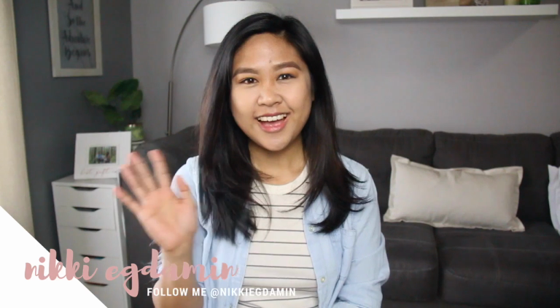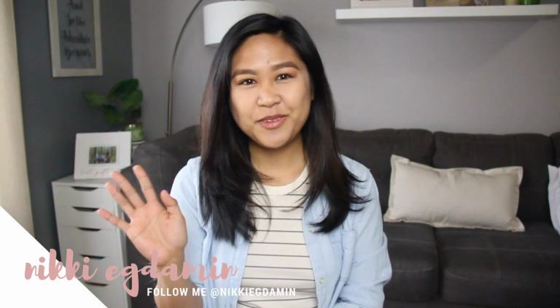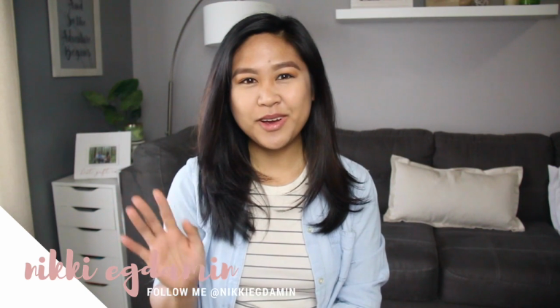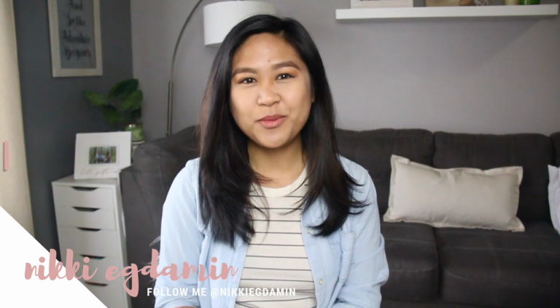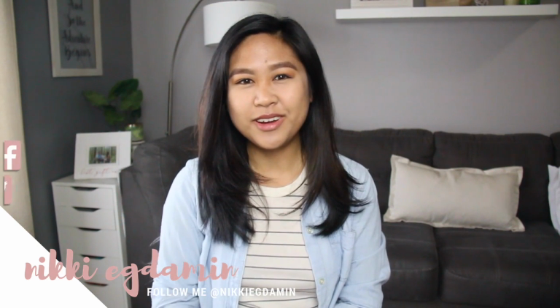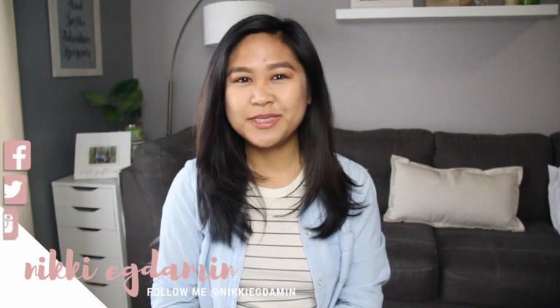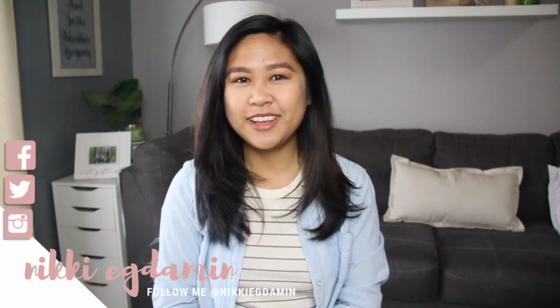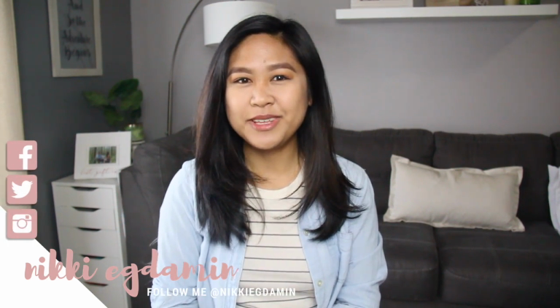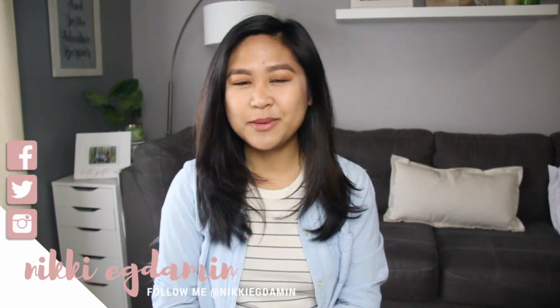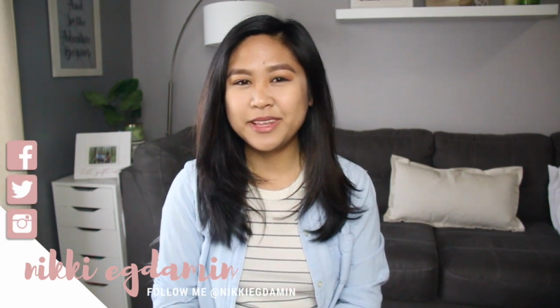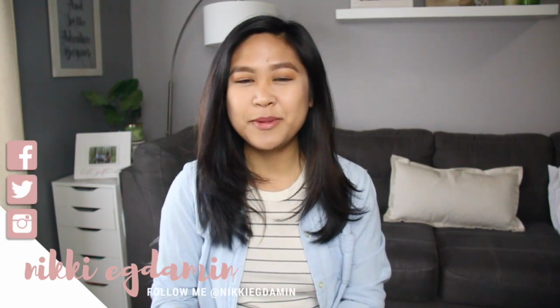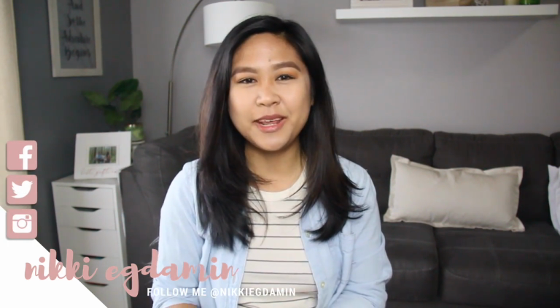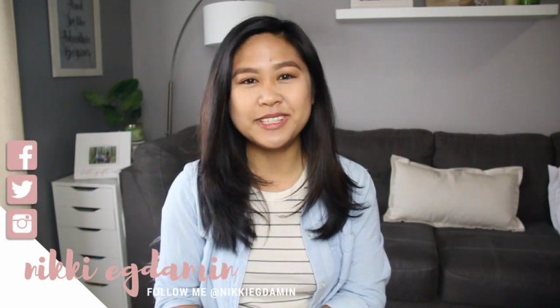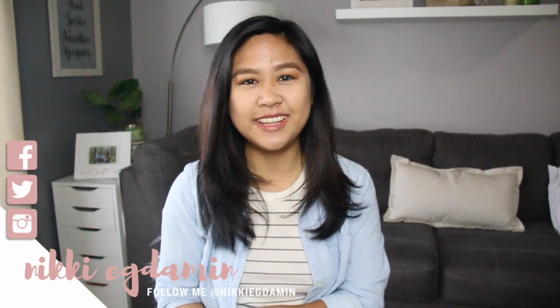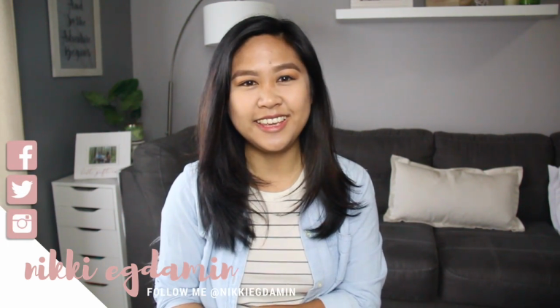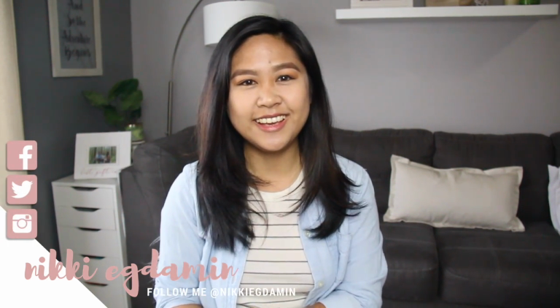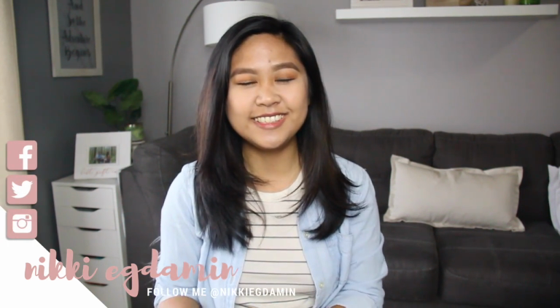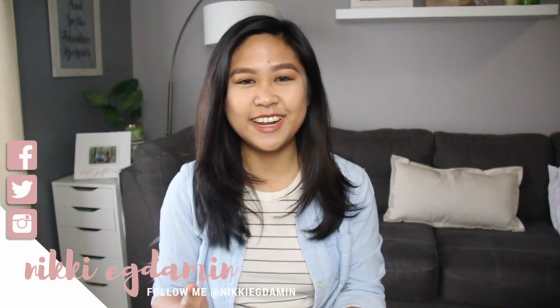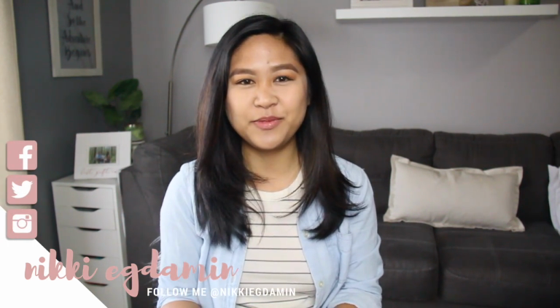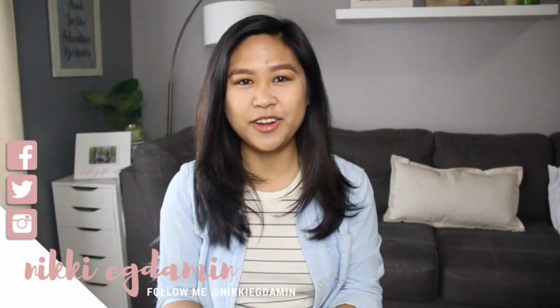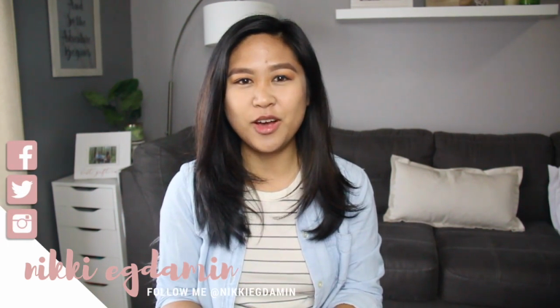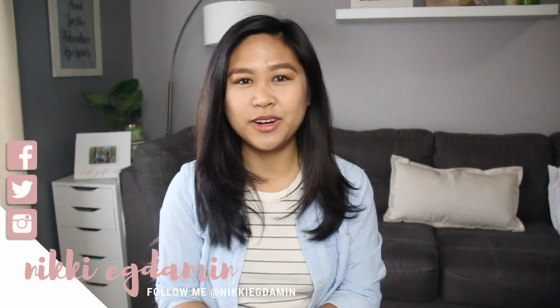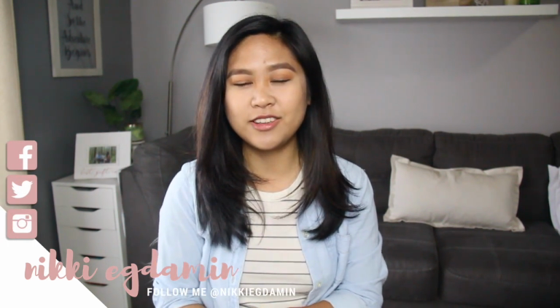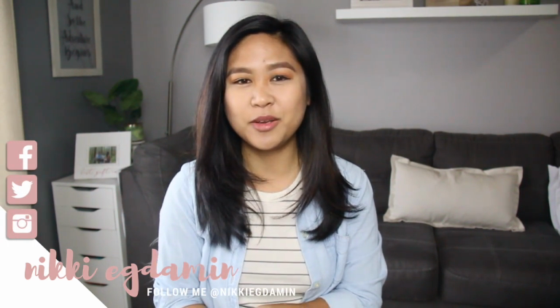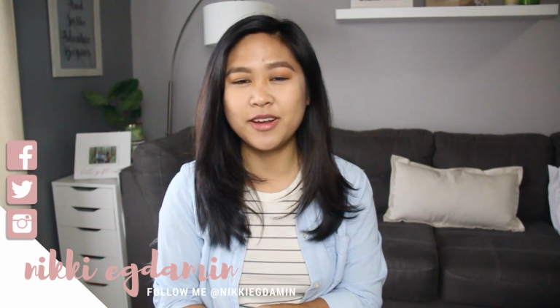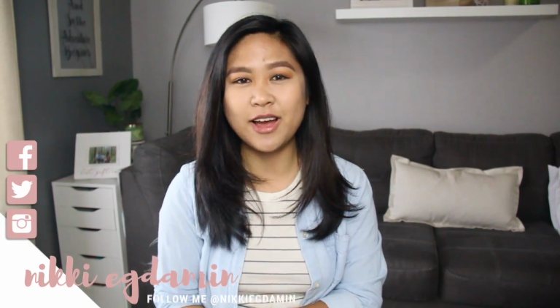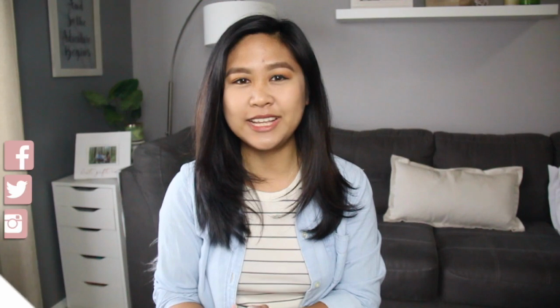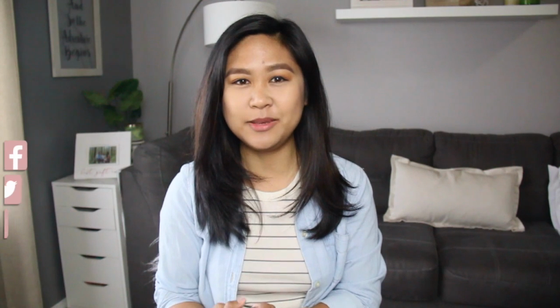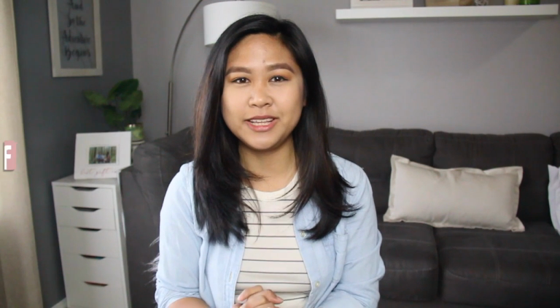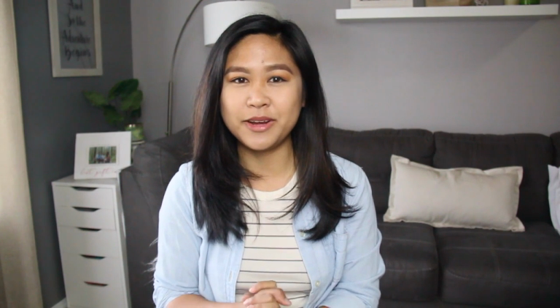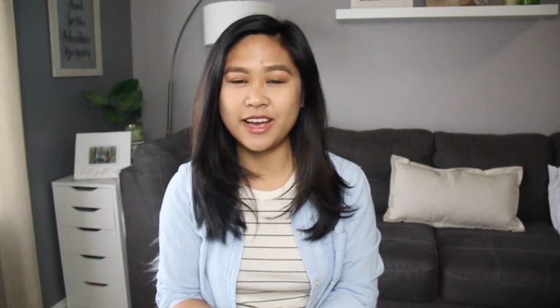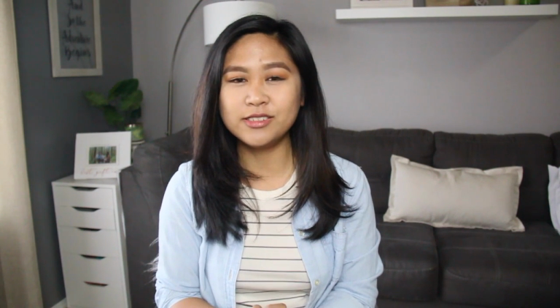Hi everyone, welcome to Life Meets Simply. My name is Nikki. In today's video, I want to talk about how I deep clean my house.